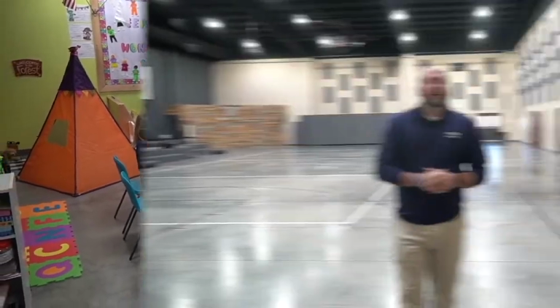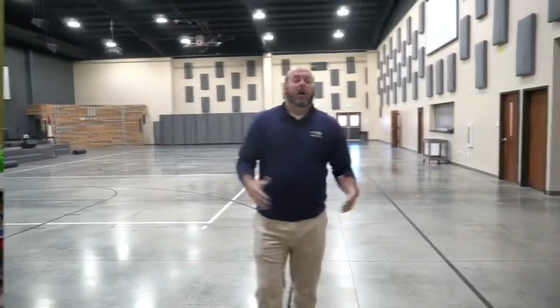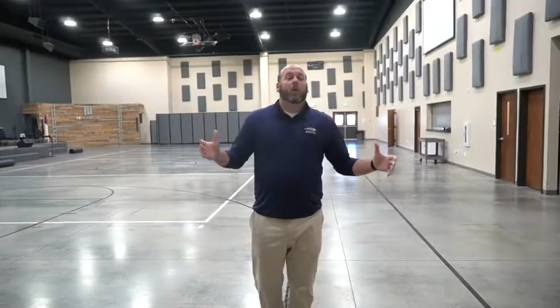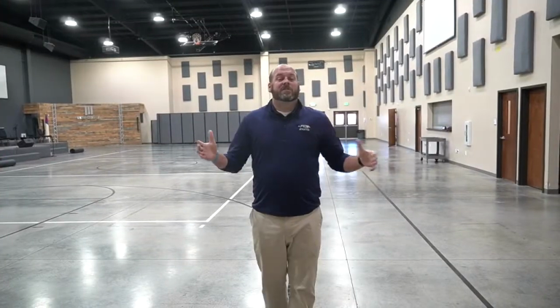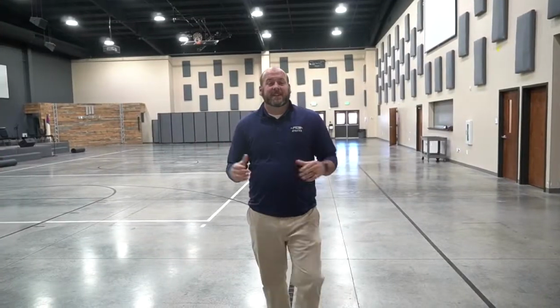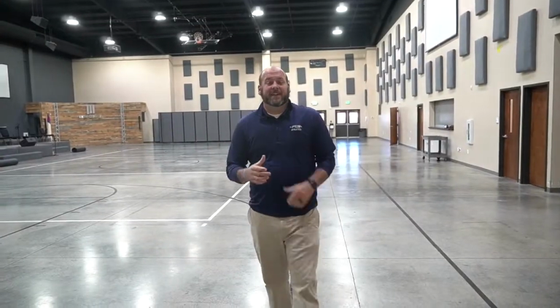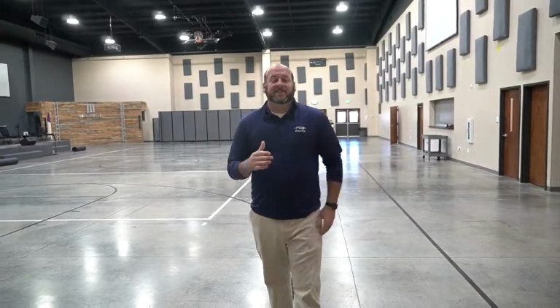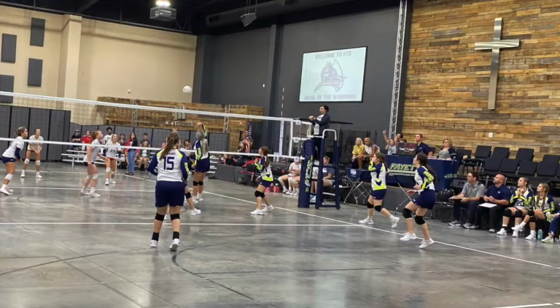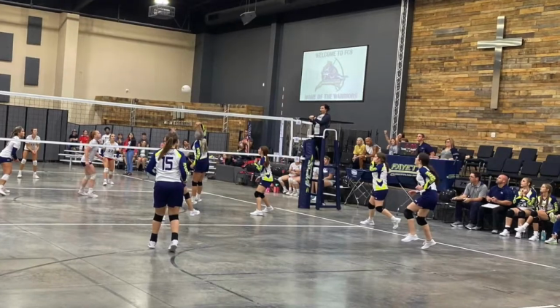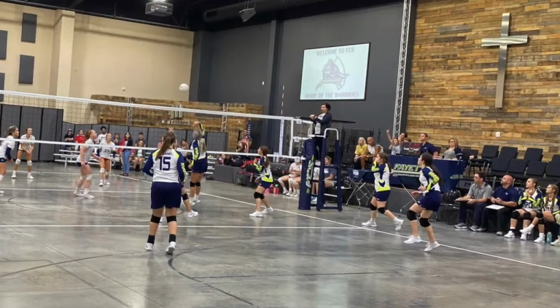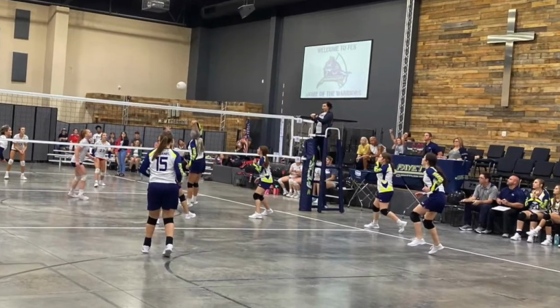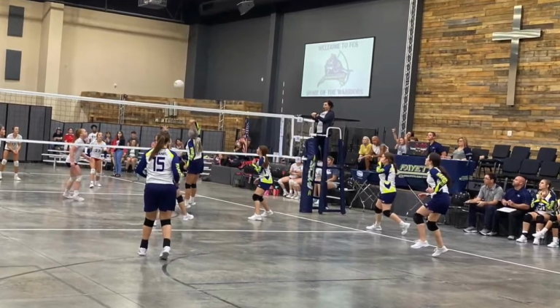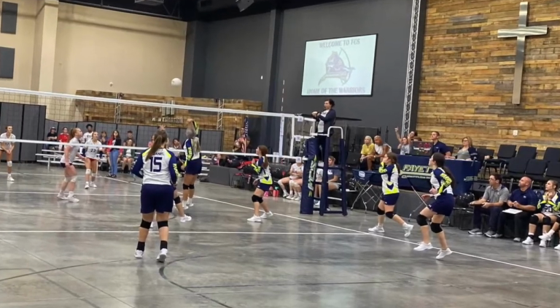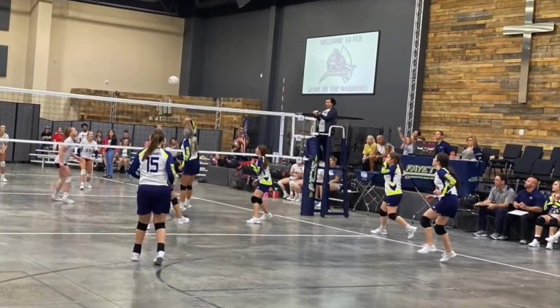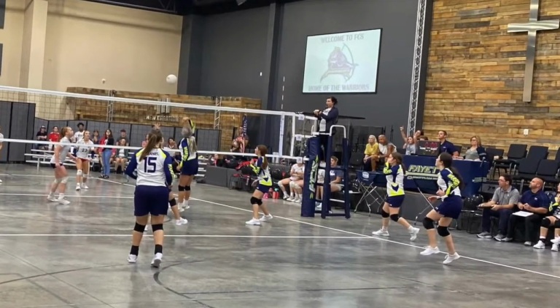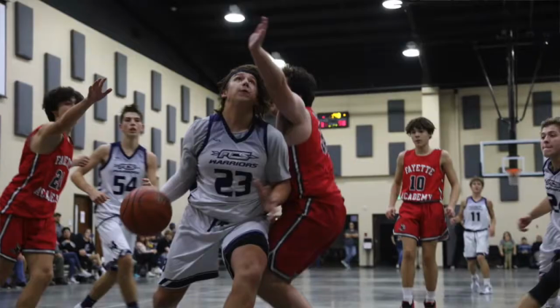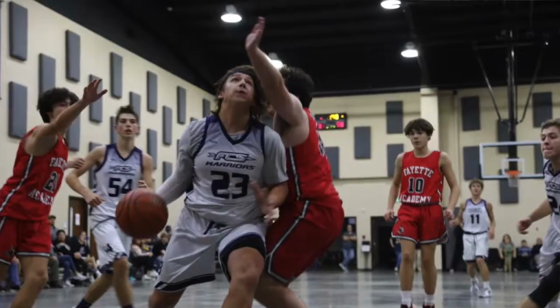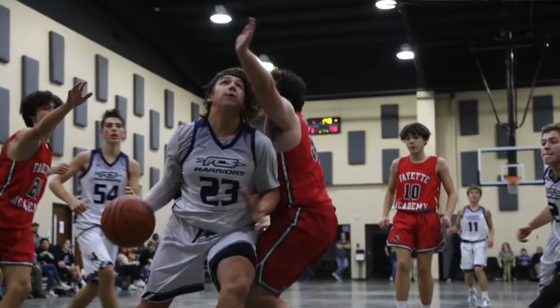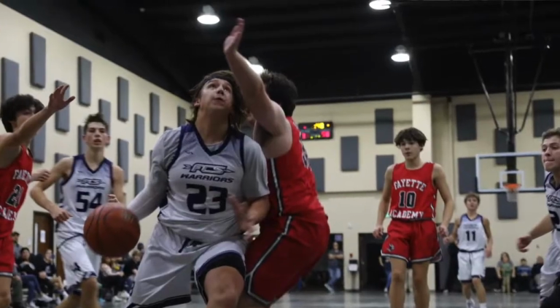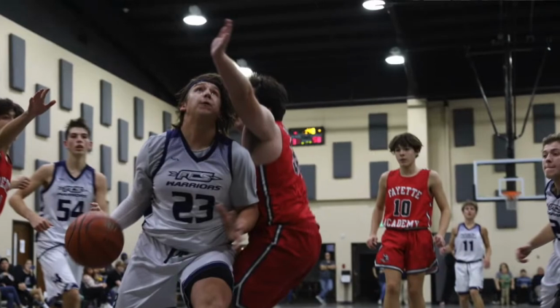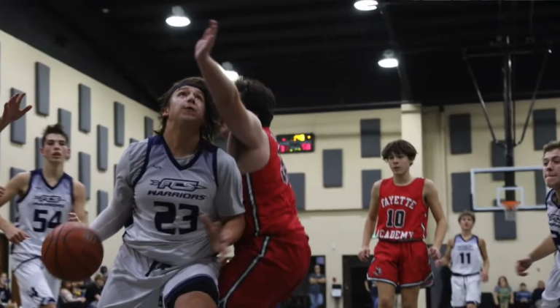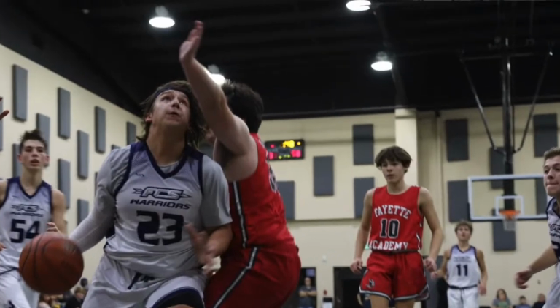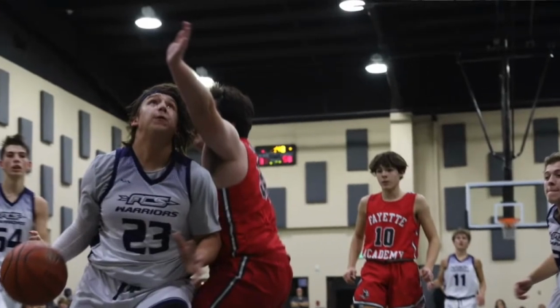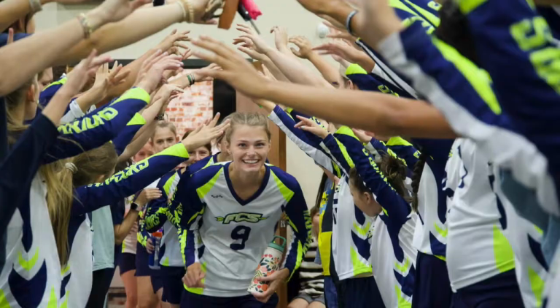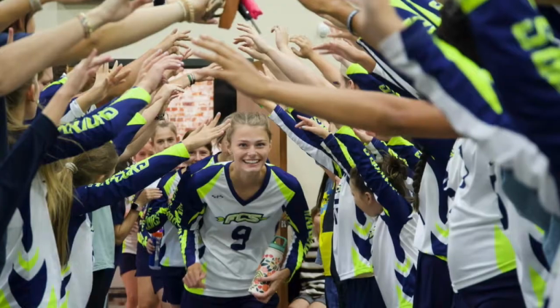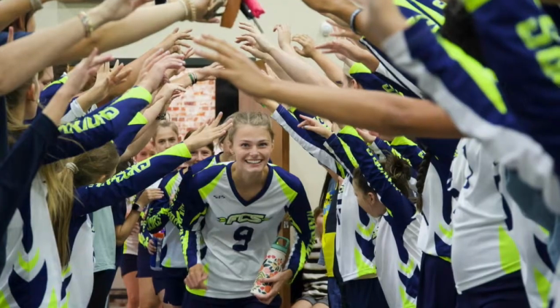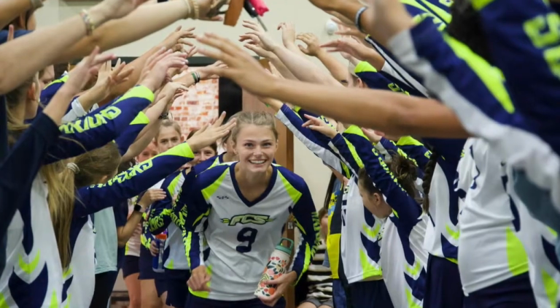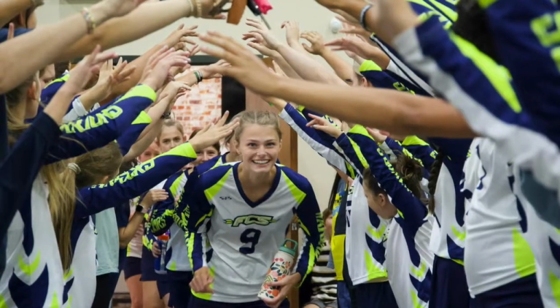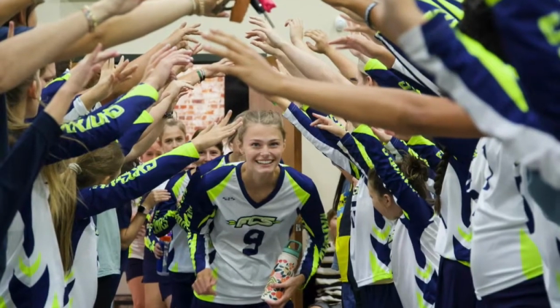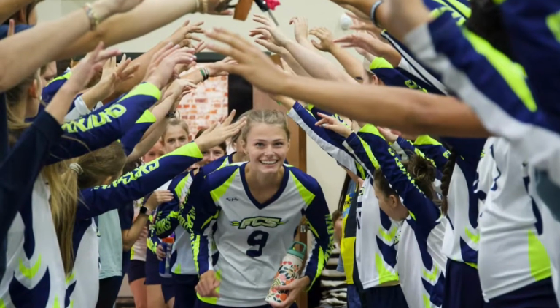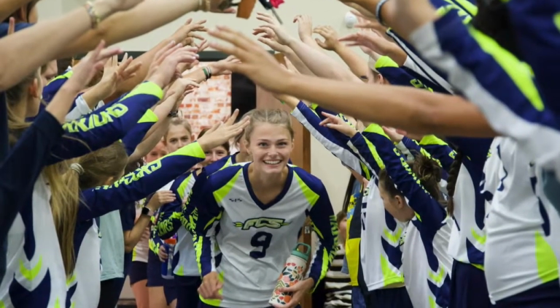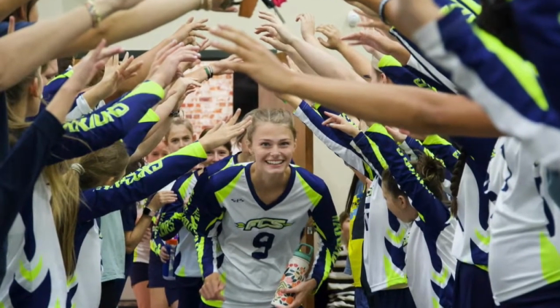Our worship center gets transformed into a gym, and this is where we have all of our athletics like basketball and volleyball taking place.